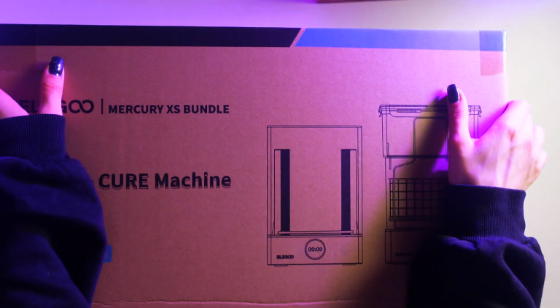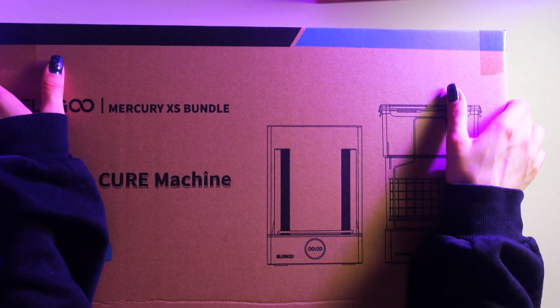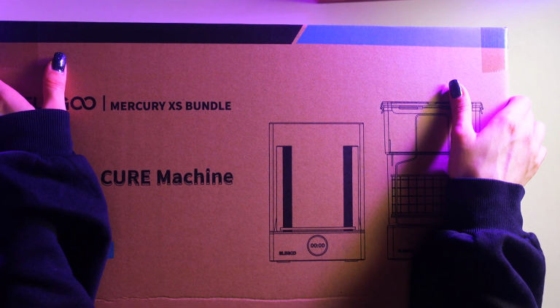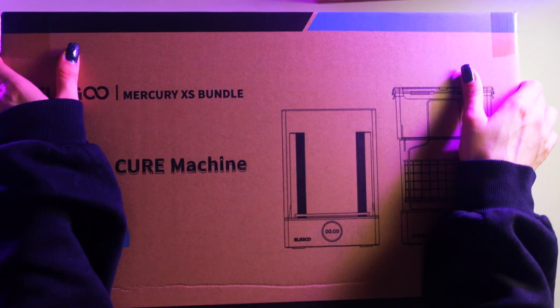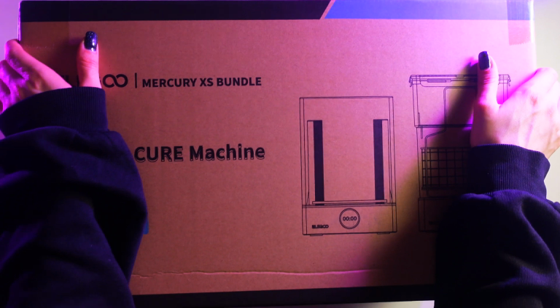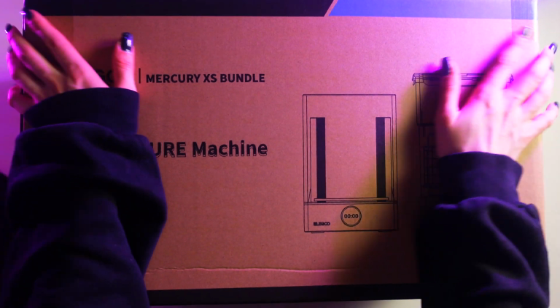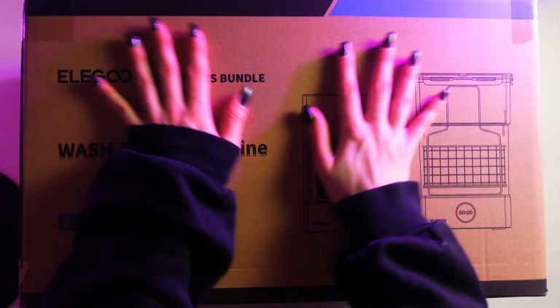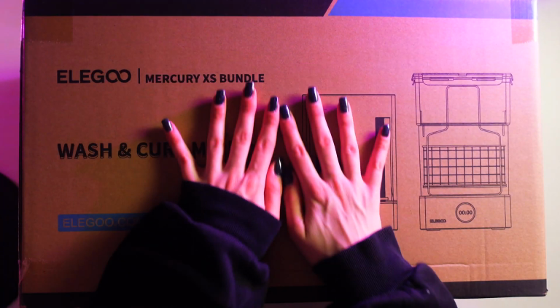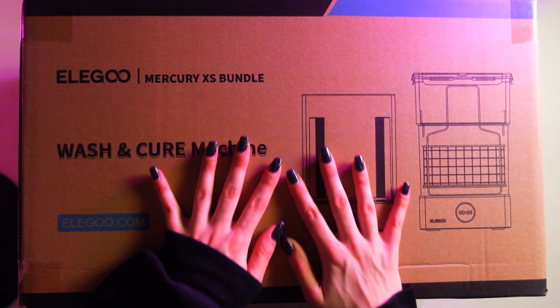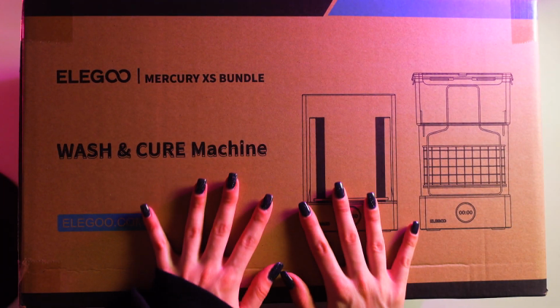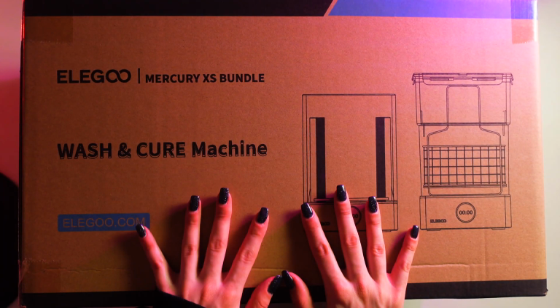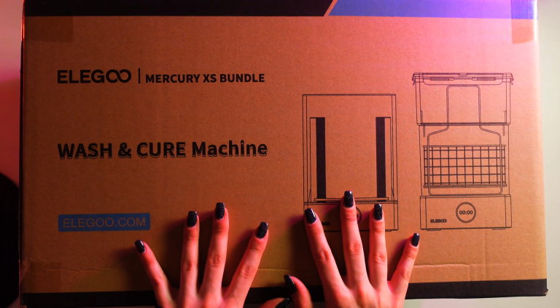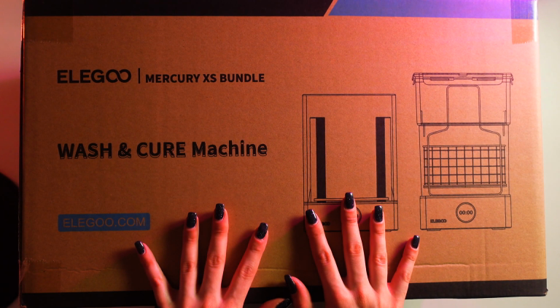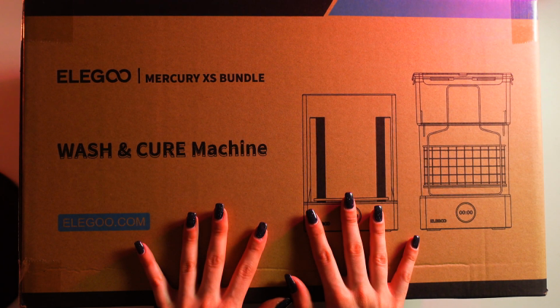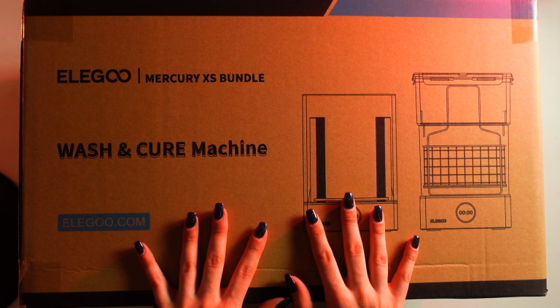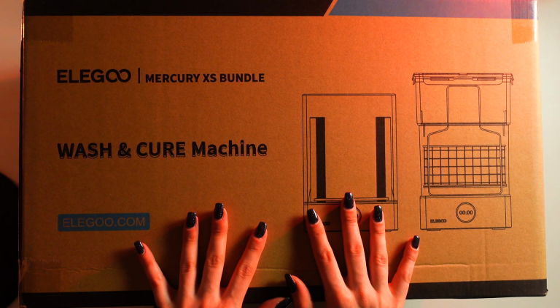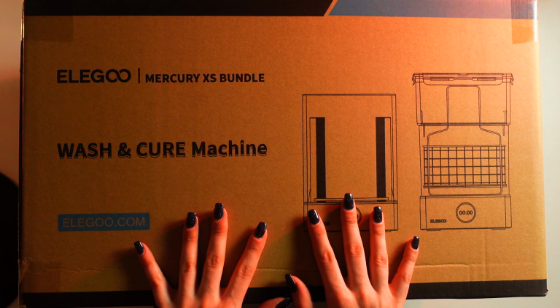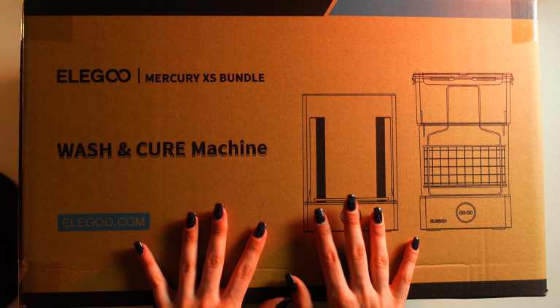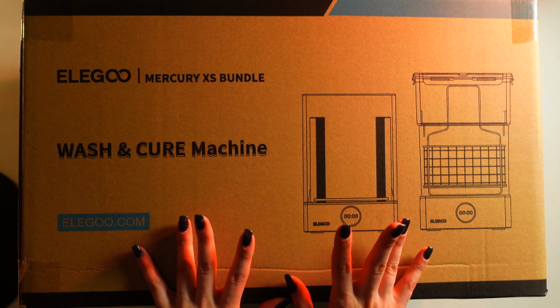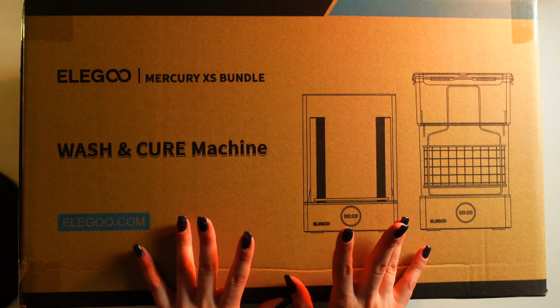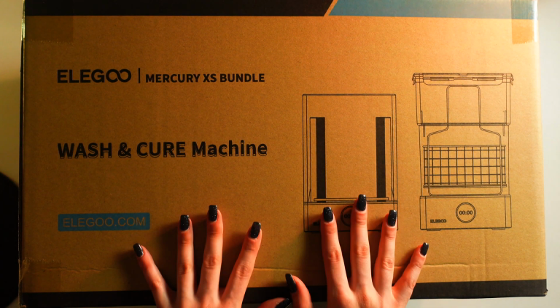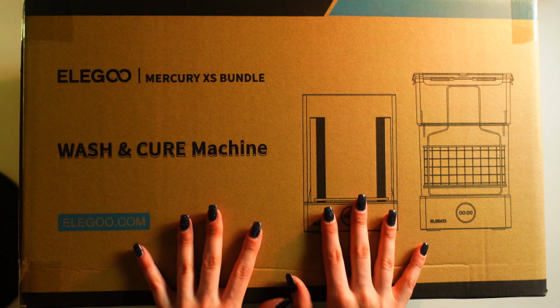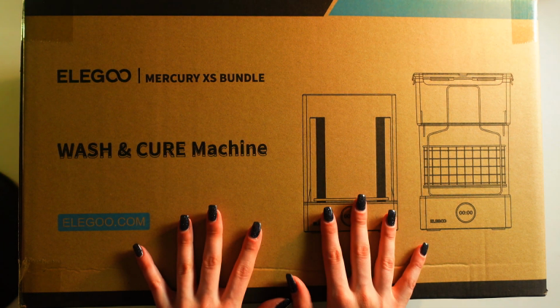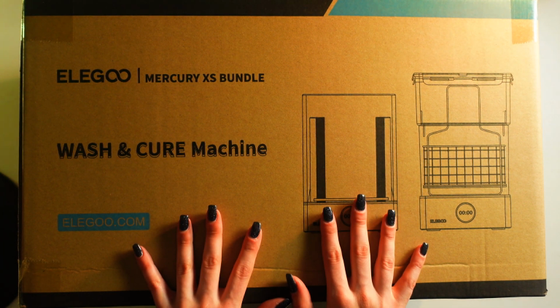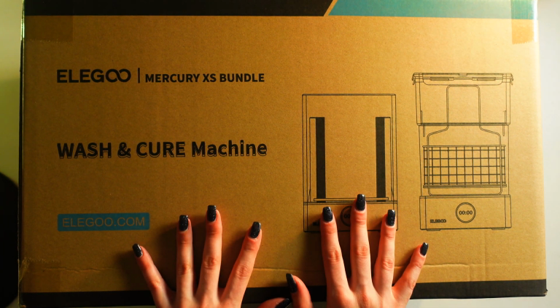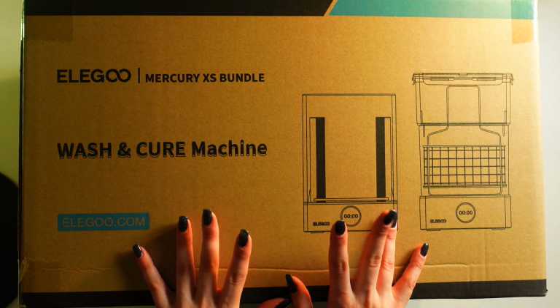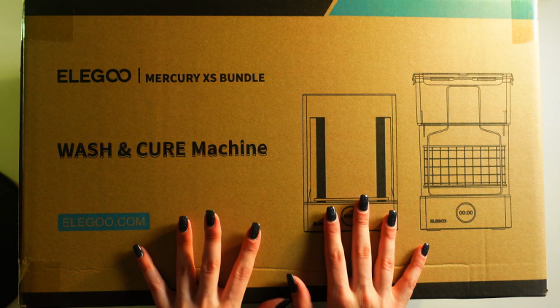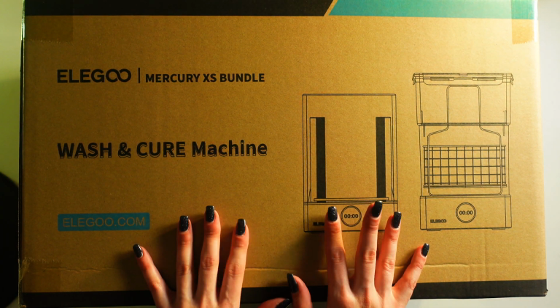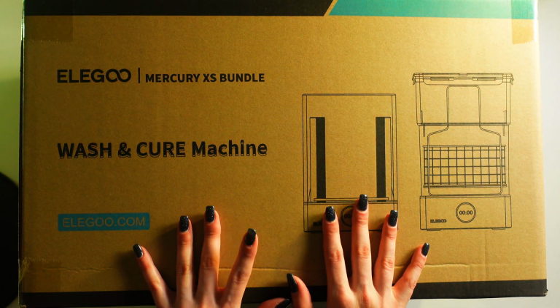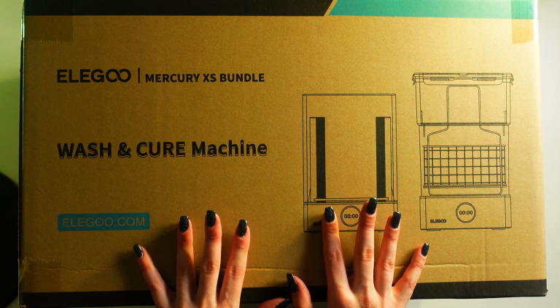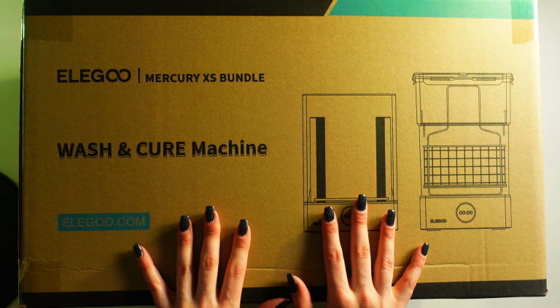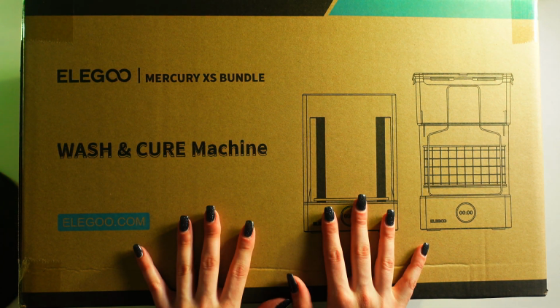This is what it looks like and I am pretty pumped to see what's inside.